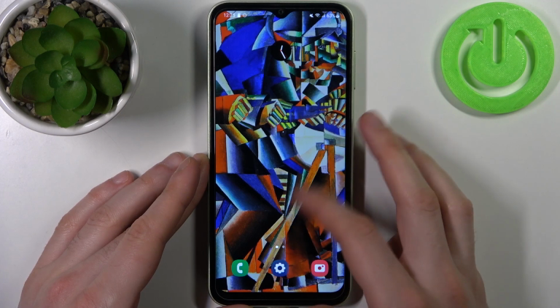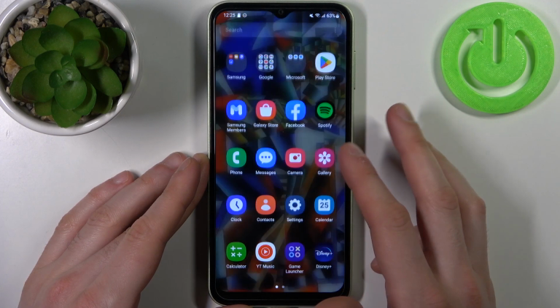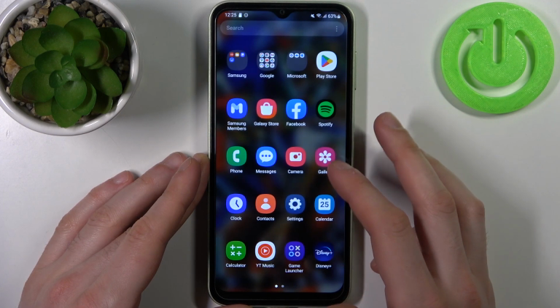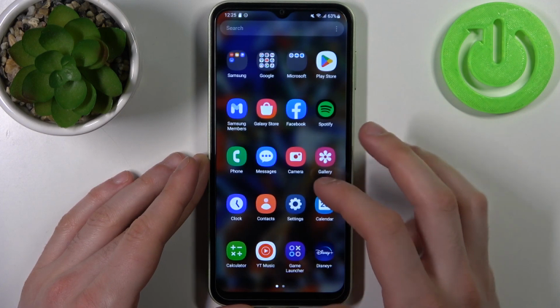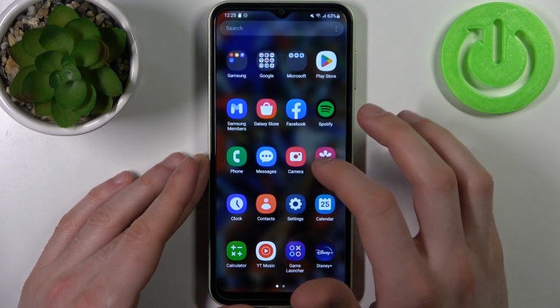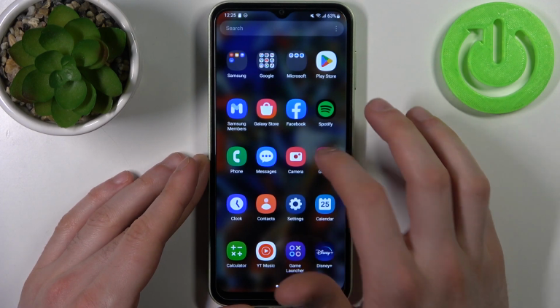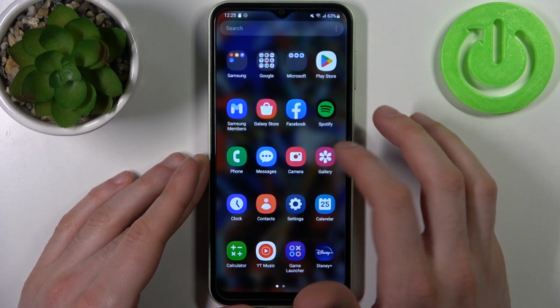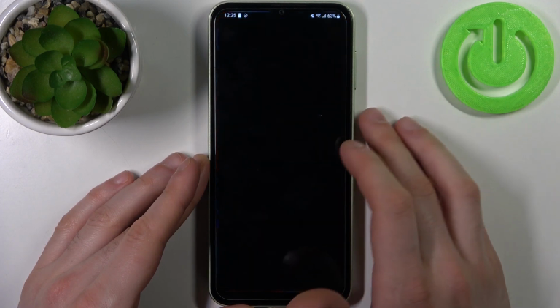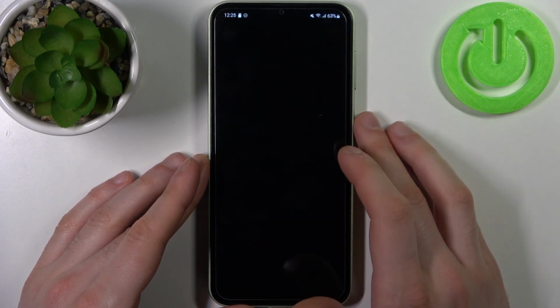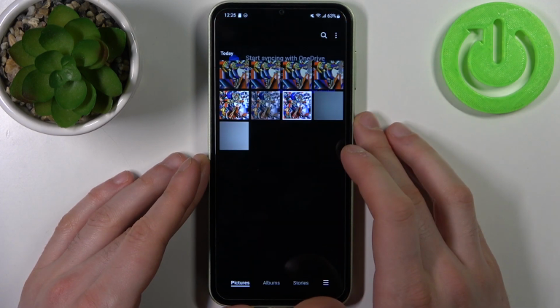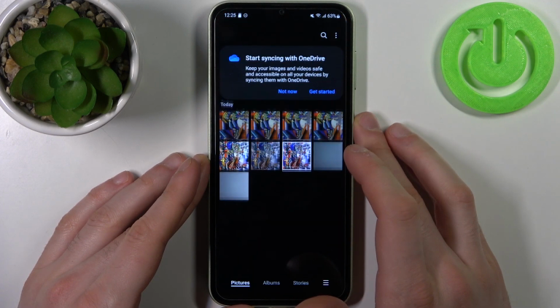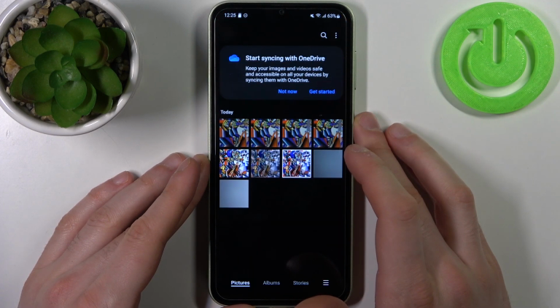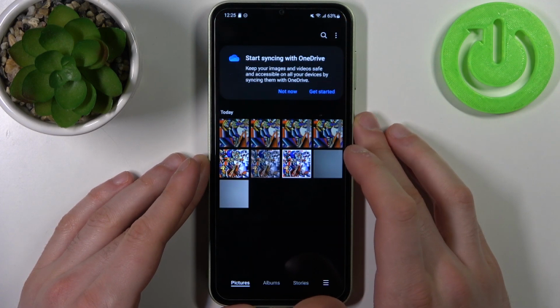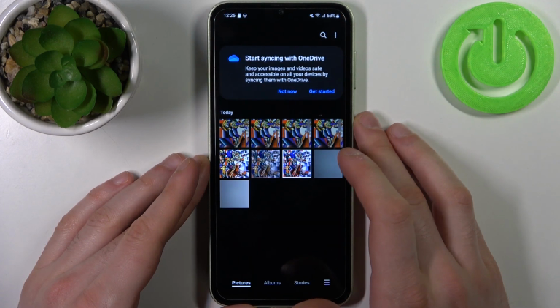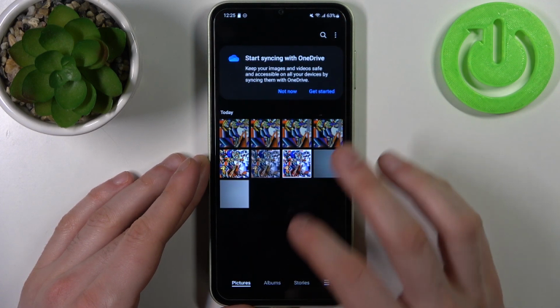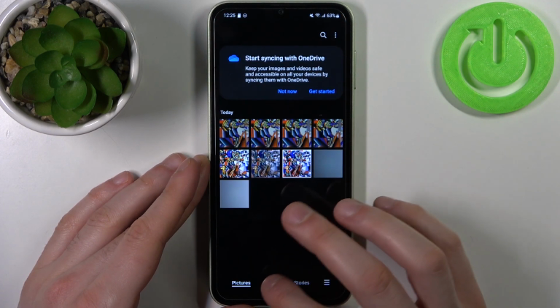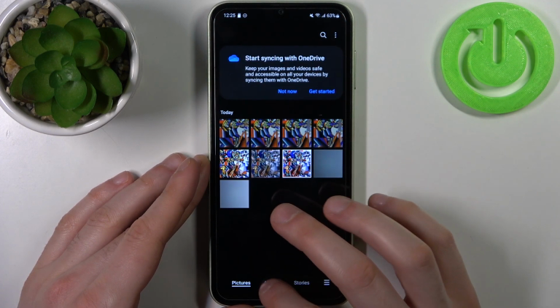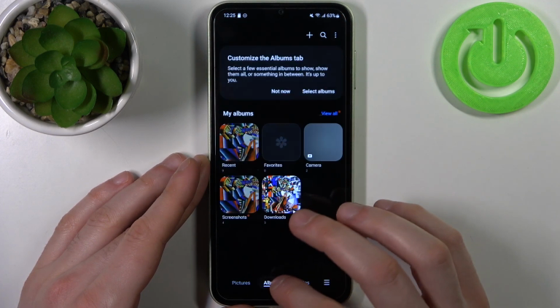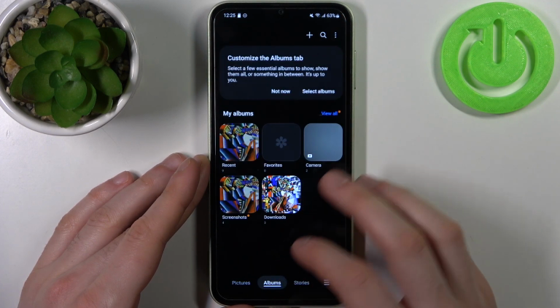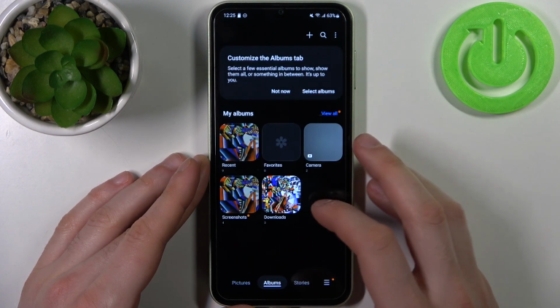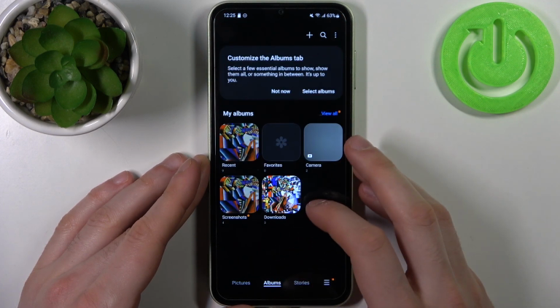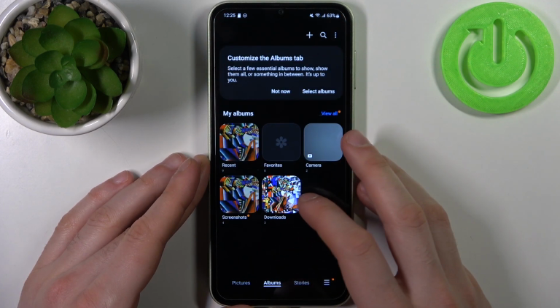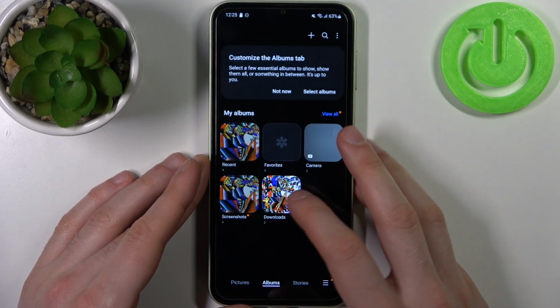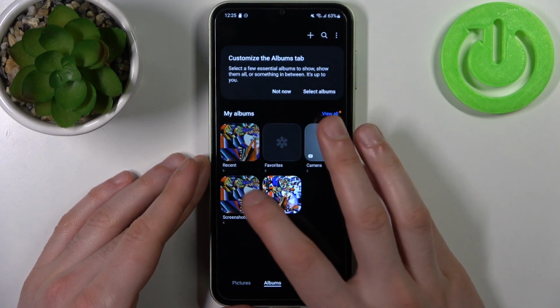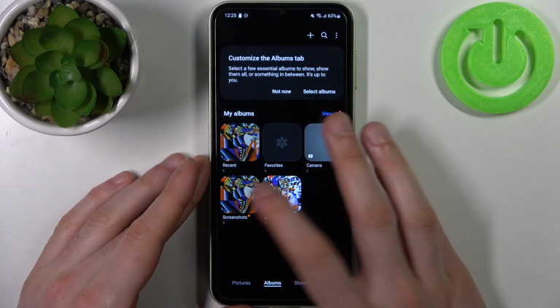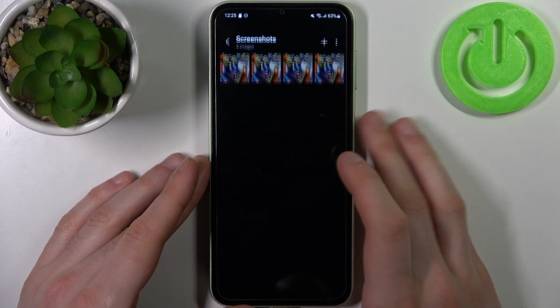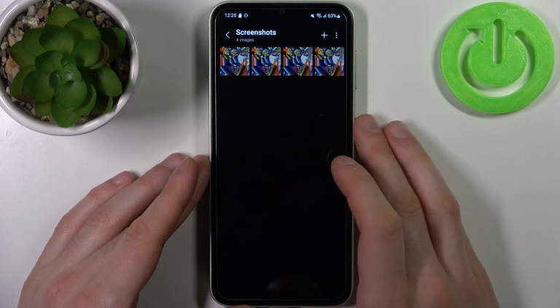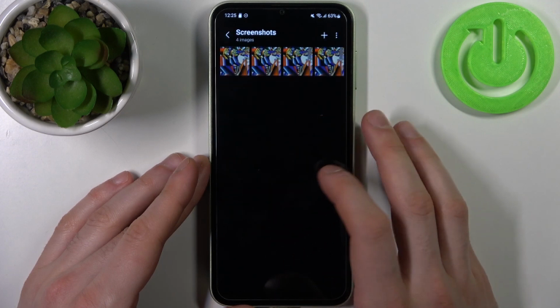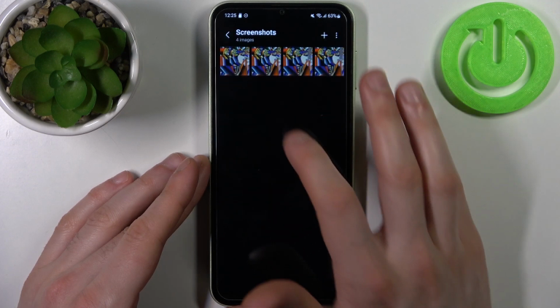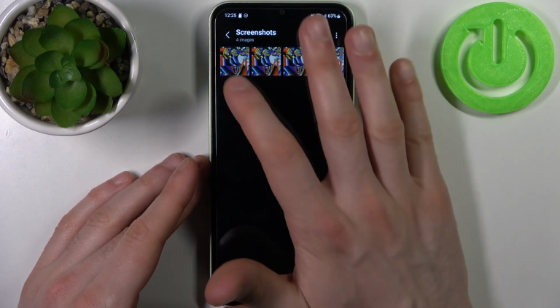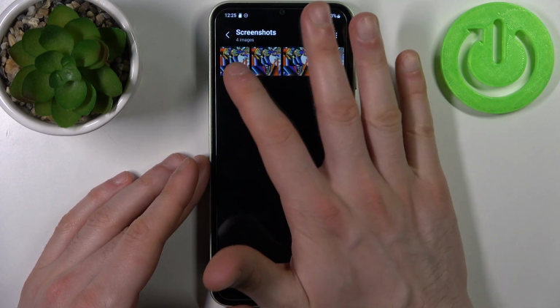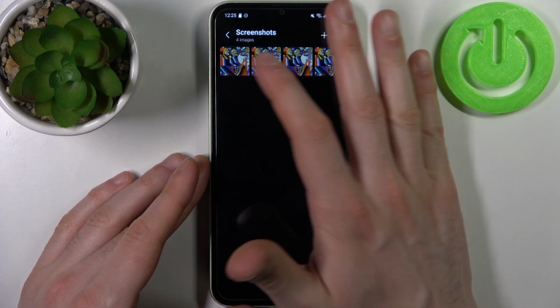You can find your screenshots in the Gallery app, in the album called Screenshots, and here they are.